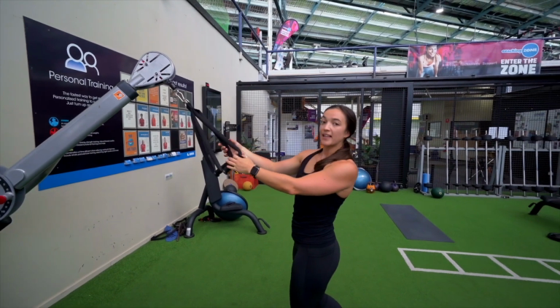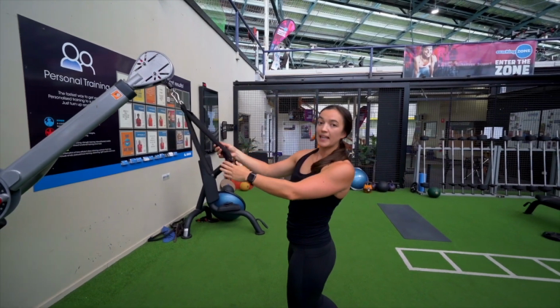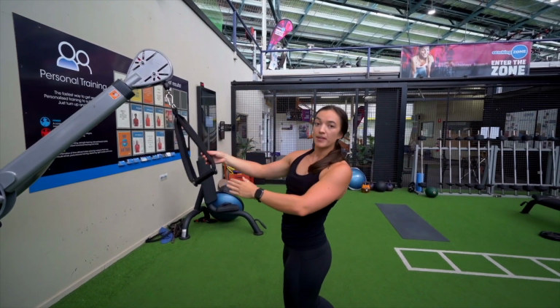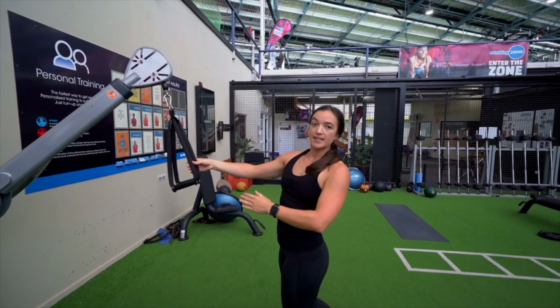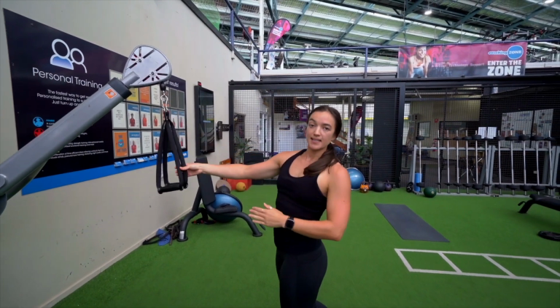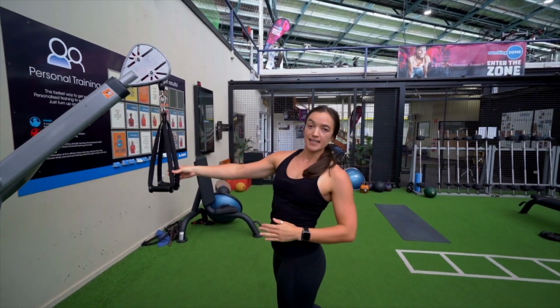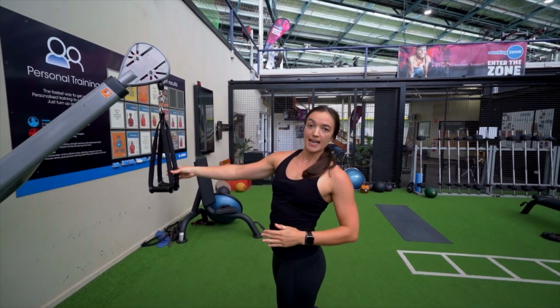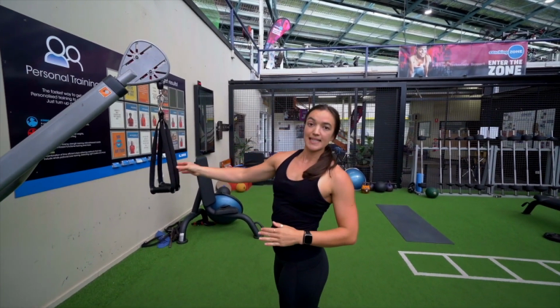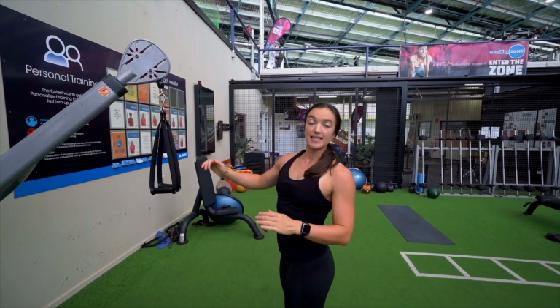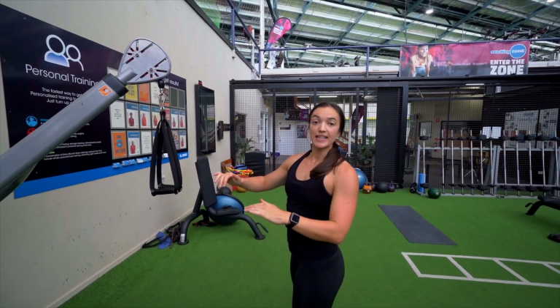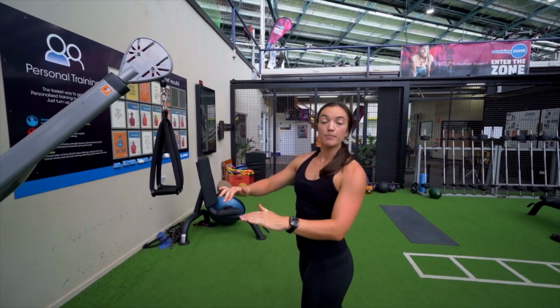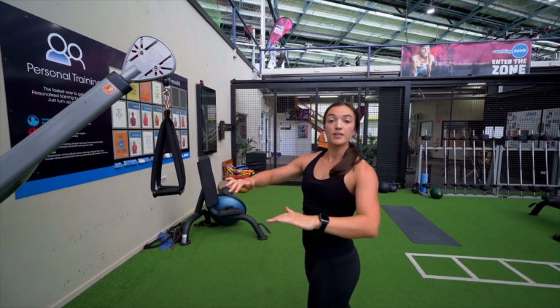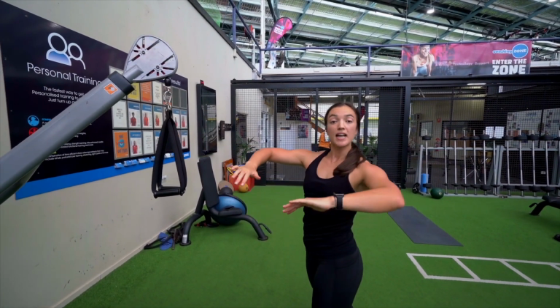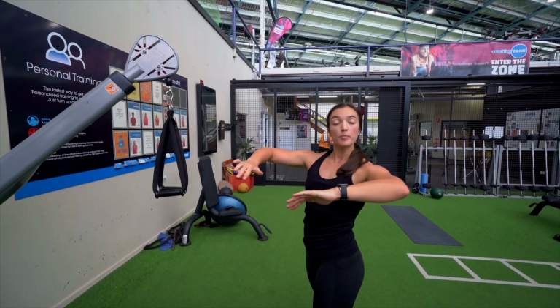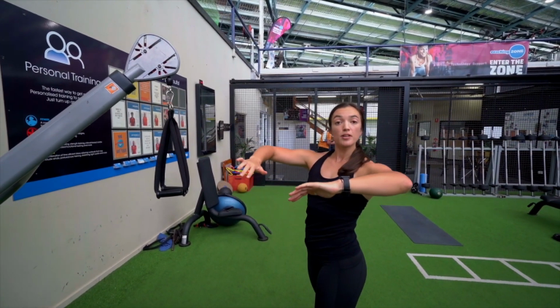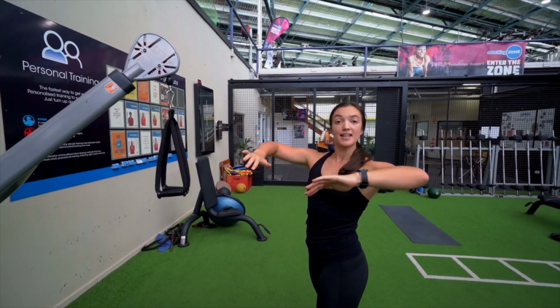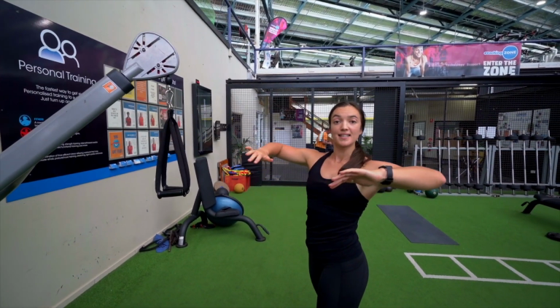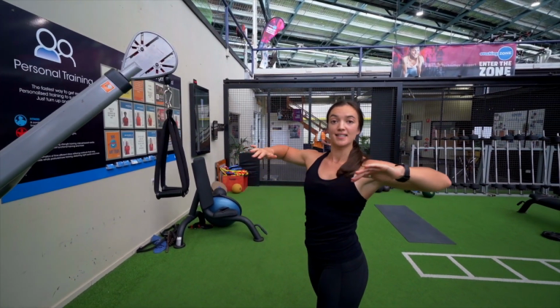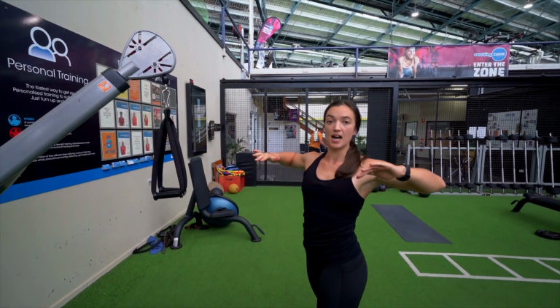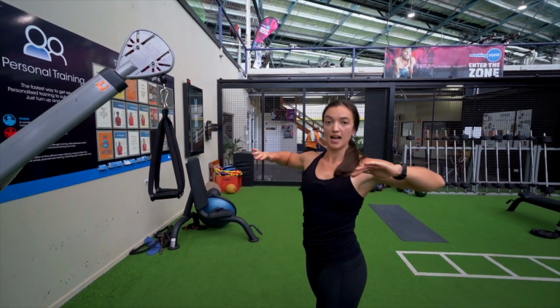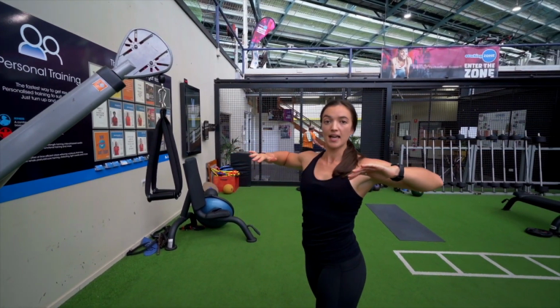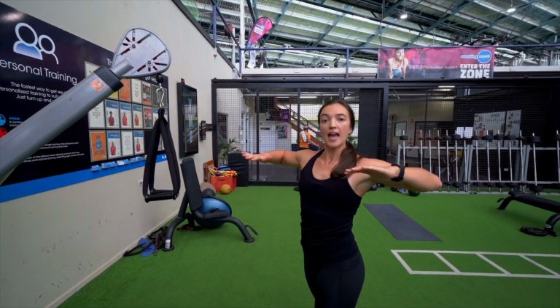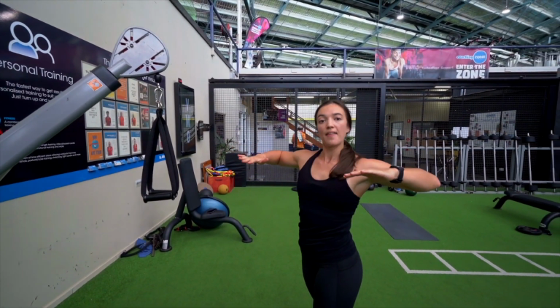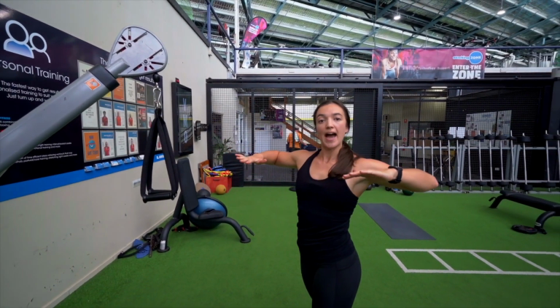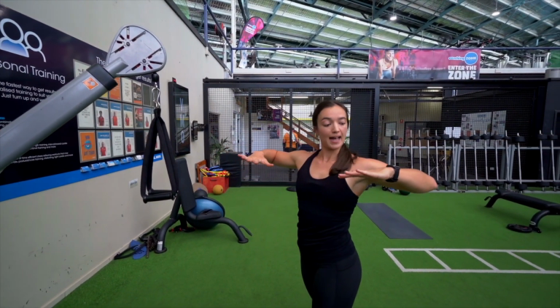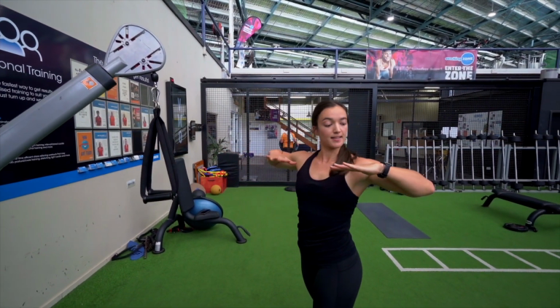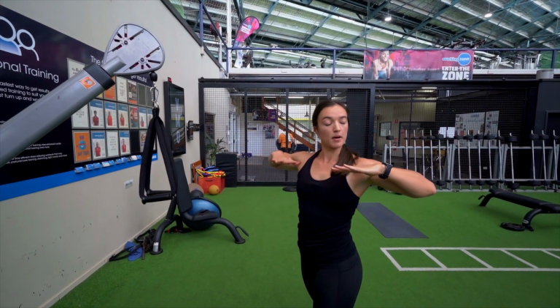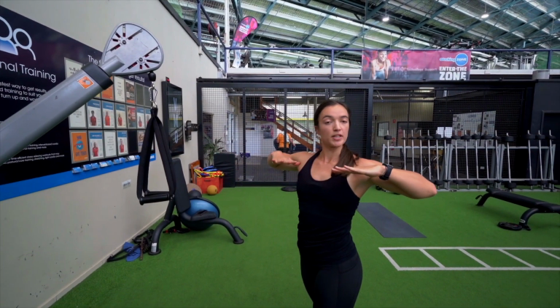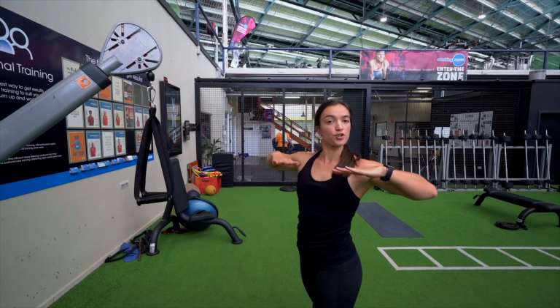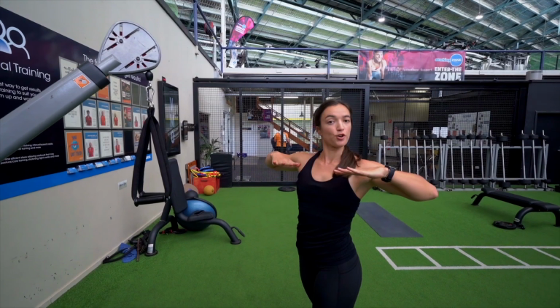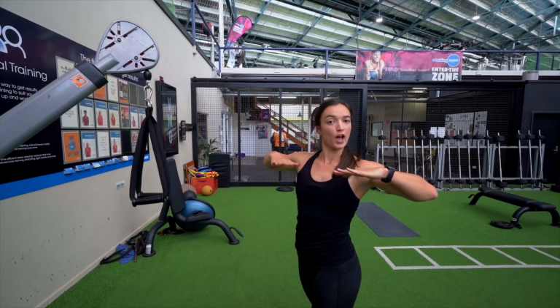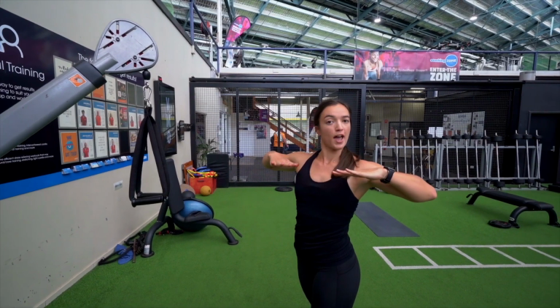The key with this exercise is to keep those elbows nice and high, with the hands coming to shoulder height.